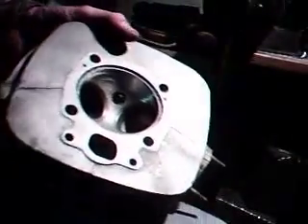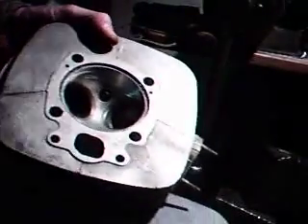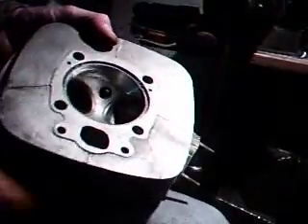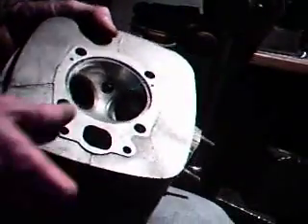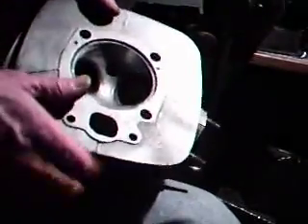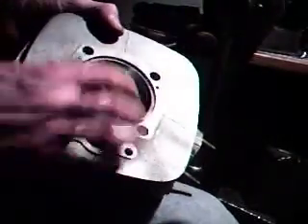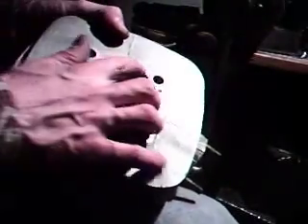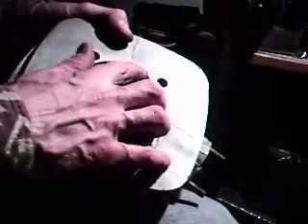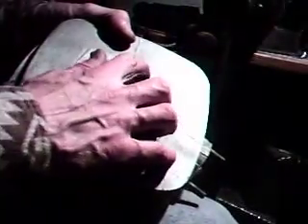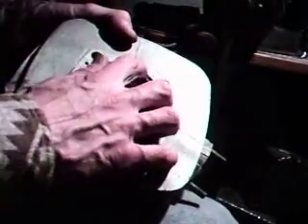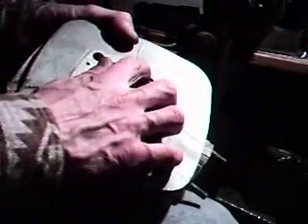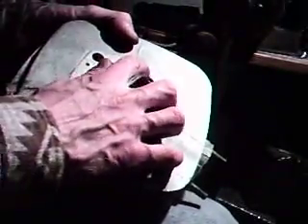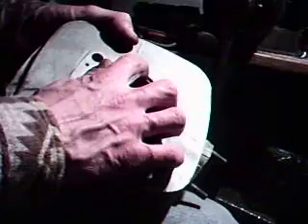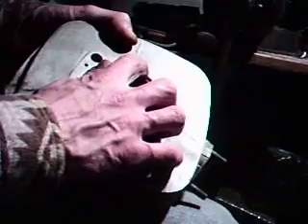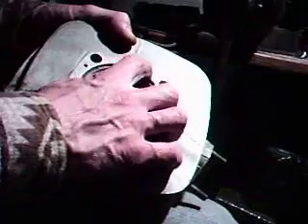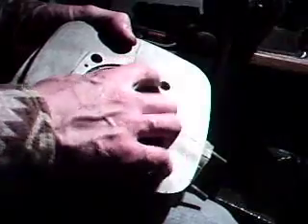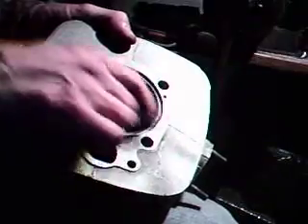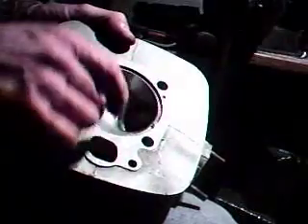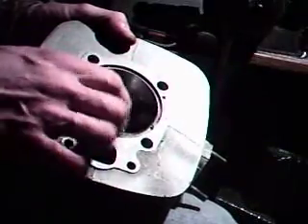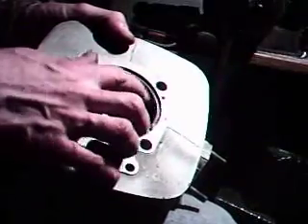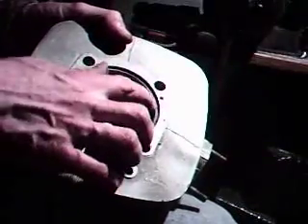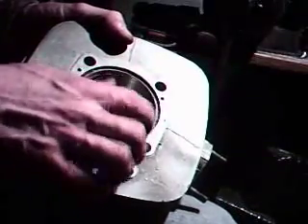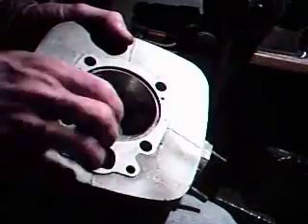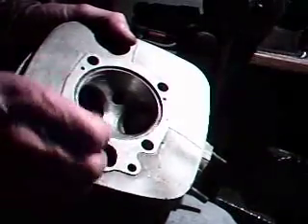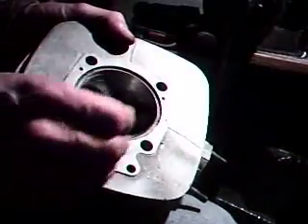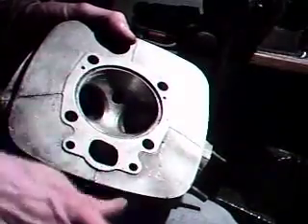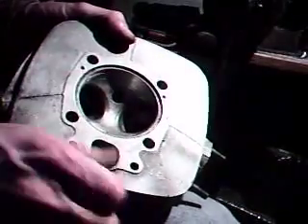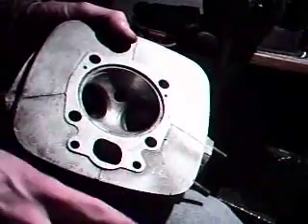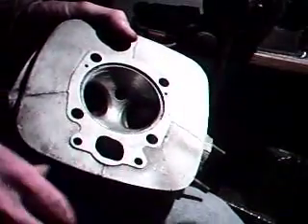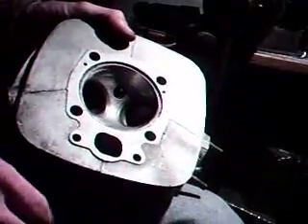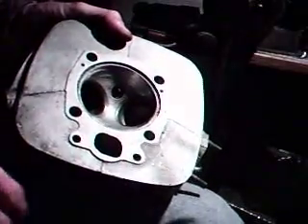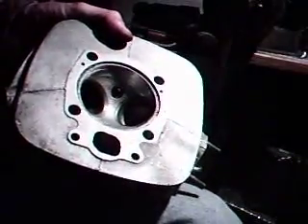Next step: to get these valves in and this ring, to clean this off in this parts cleaner.